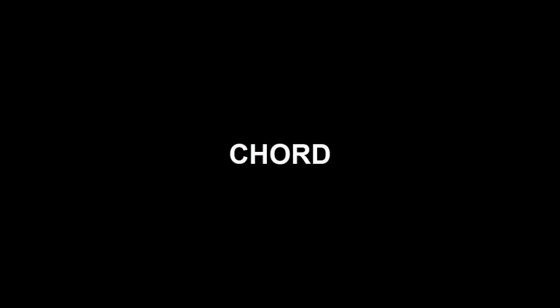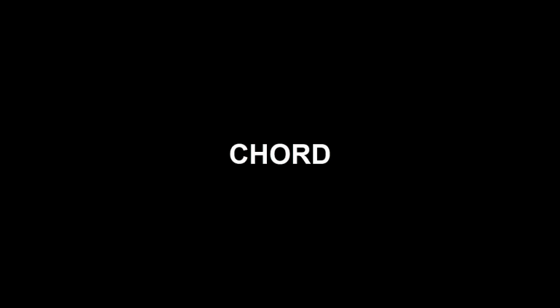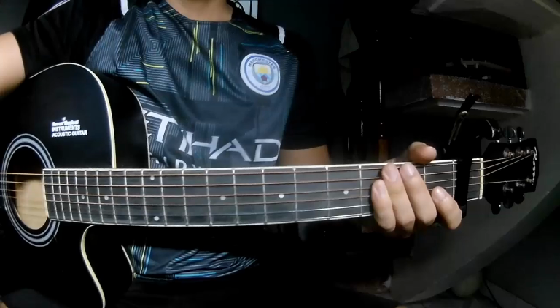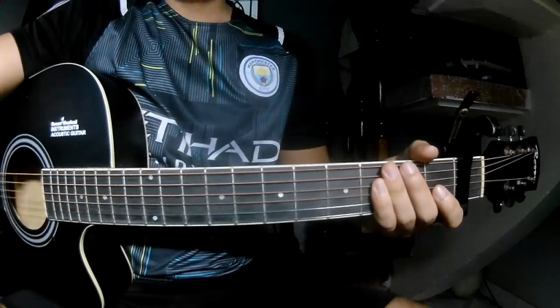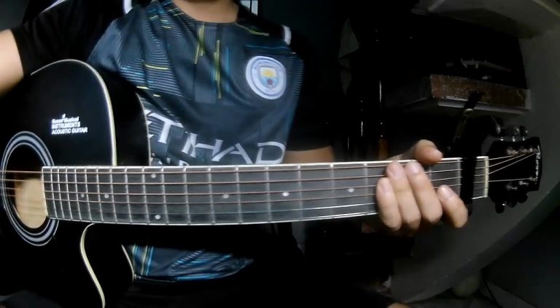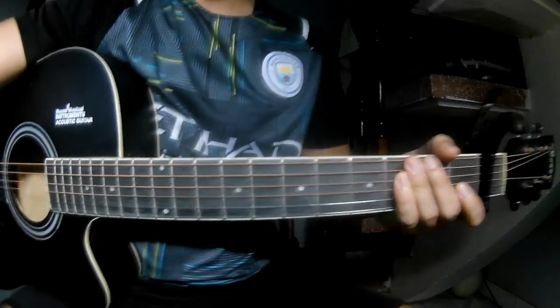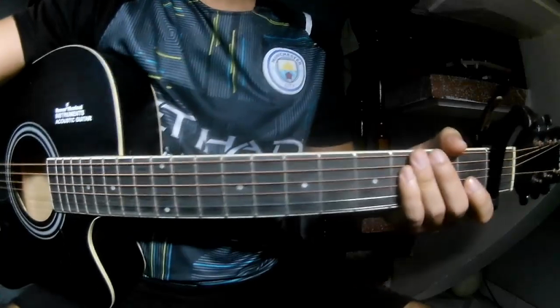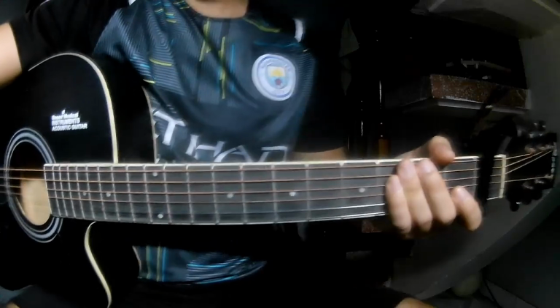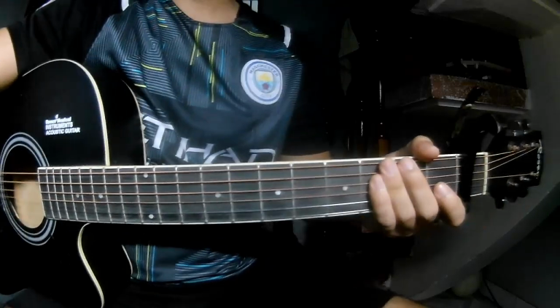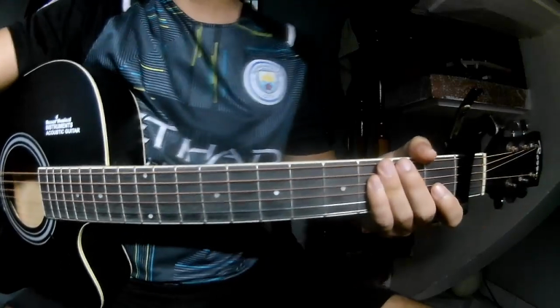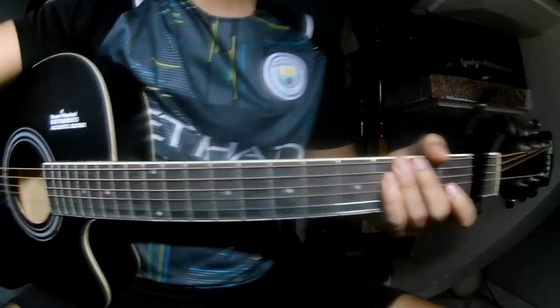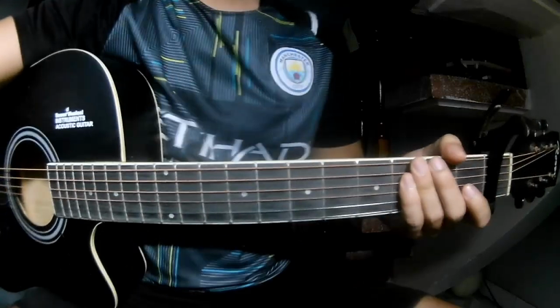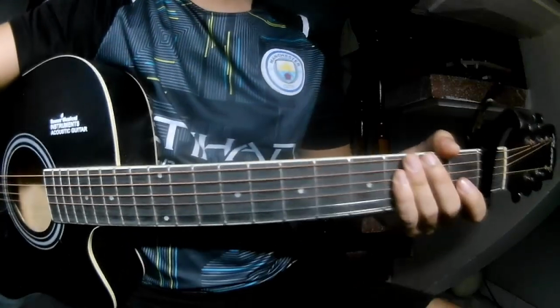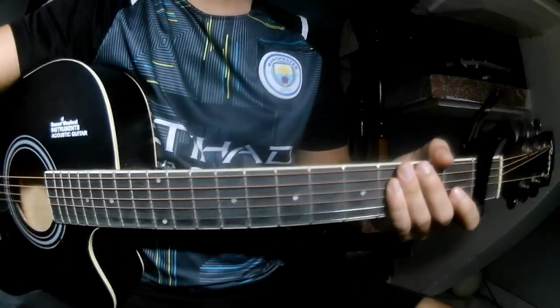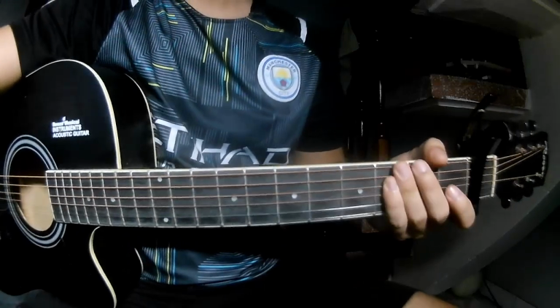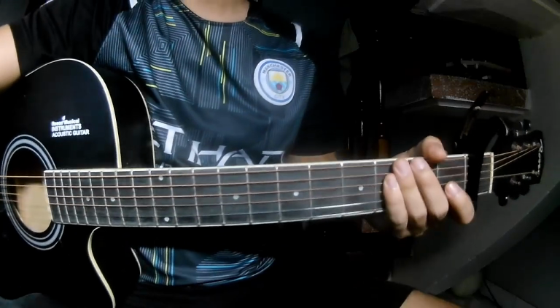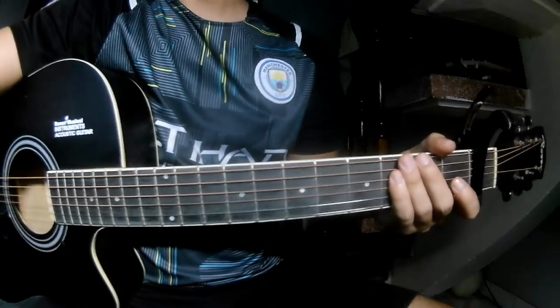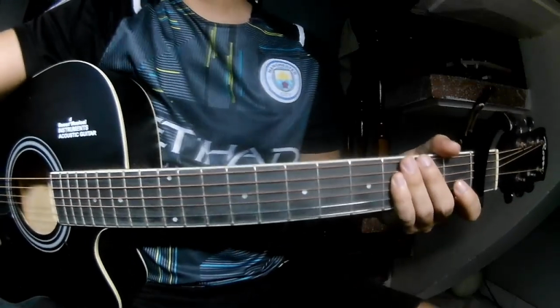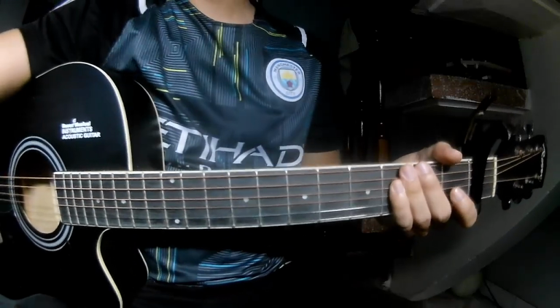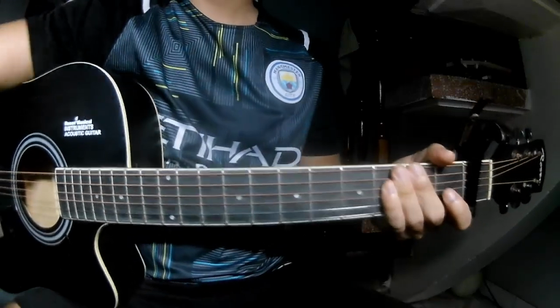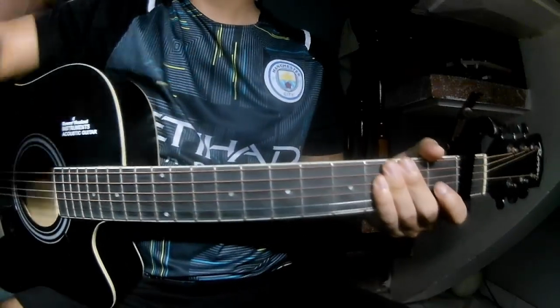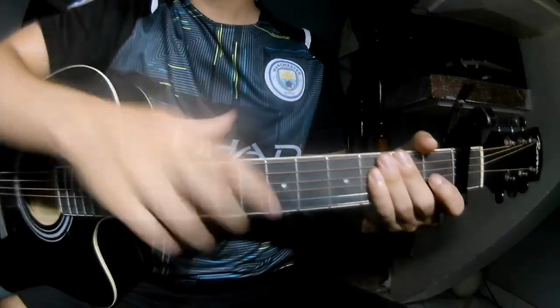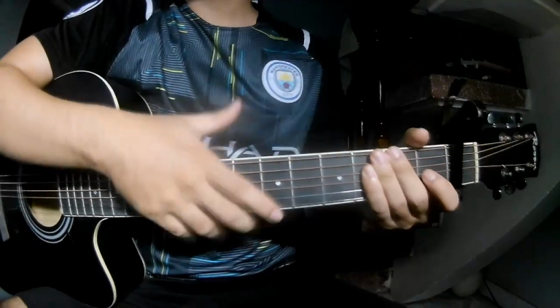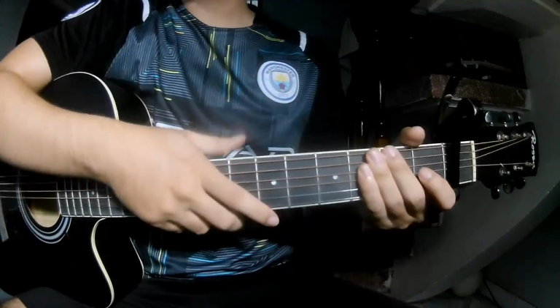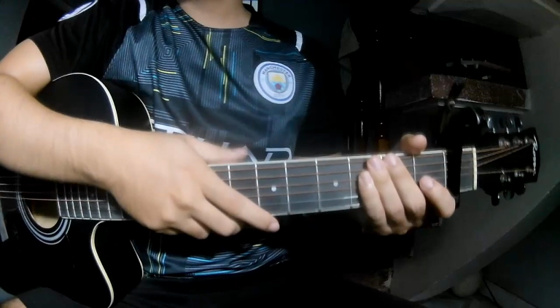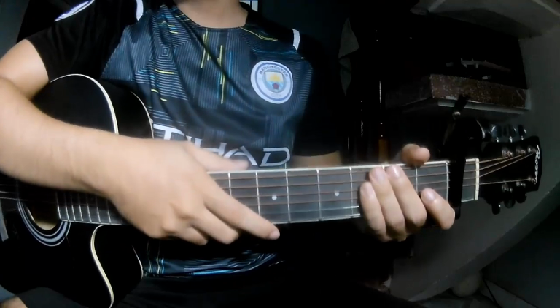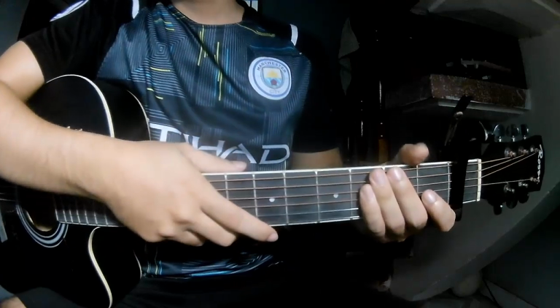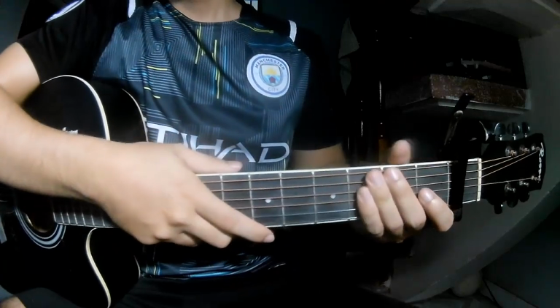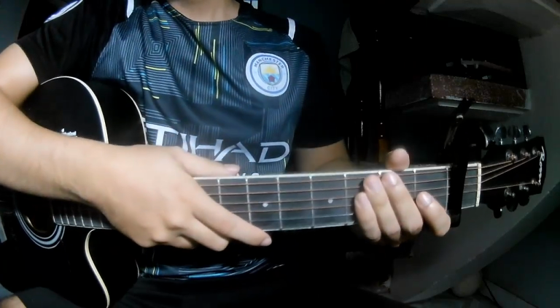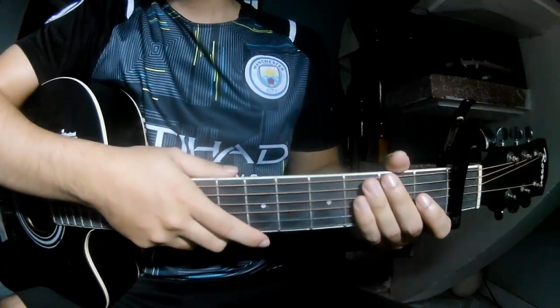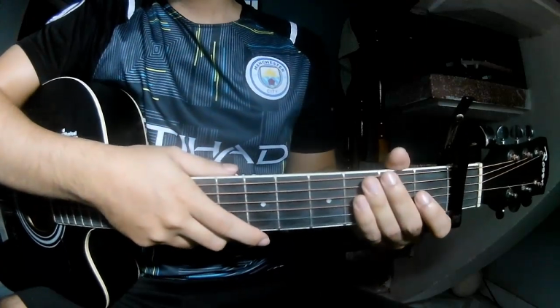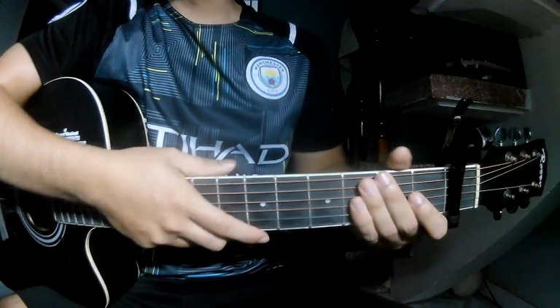Hi everyone, today we will see how to play guitar 'Faded' by Alan Walker. G.V. King.